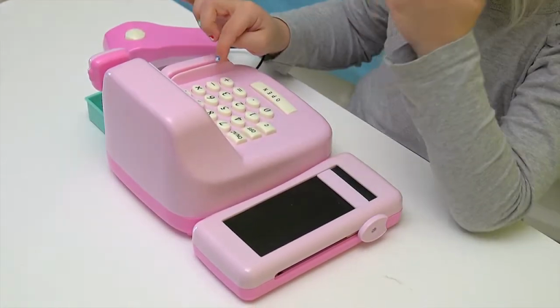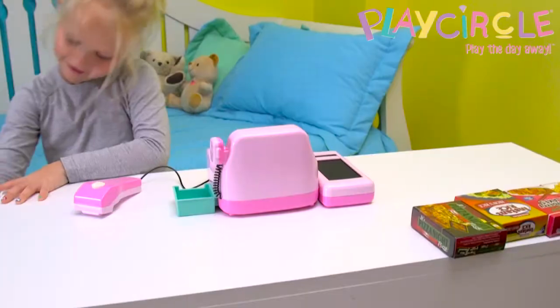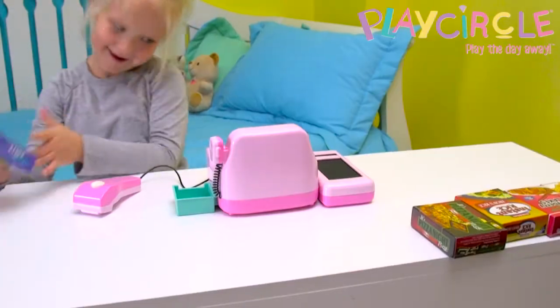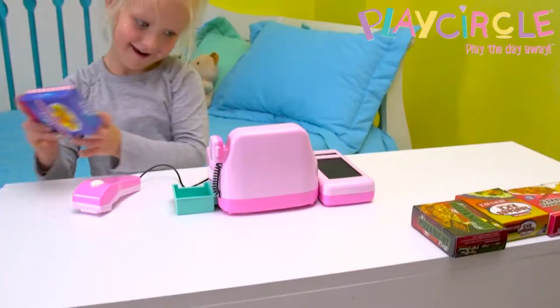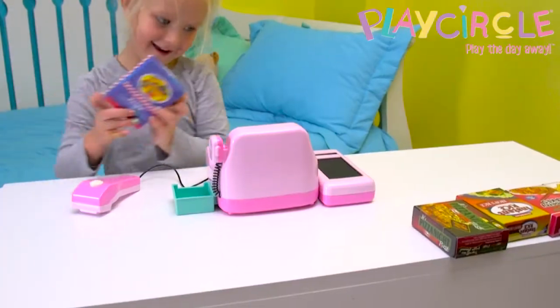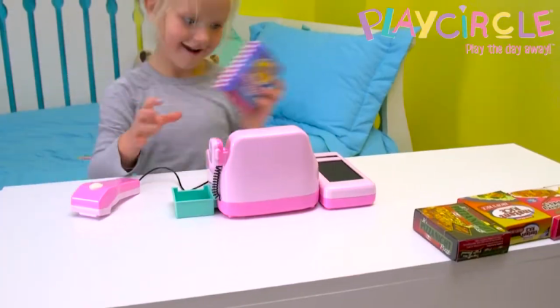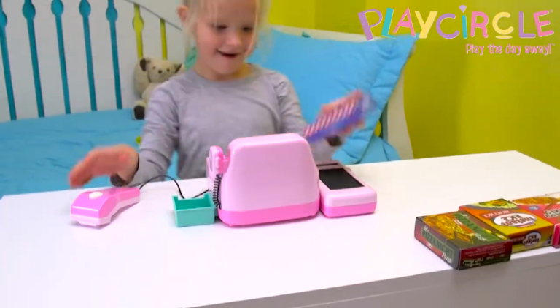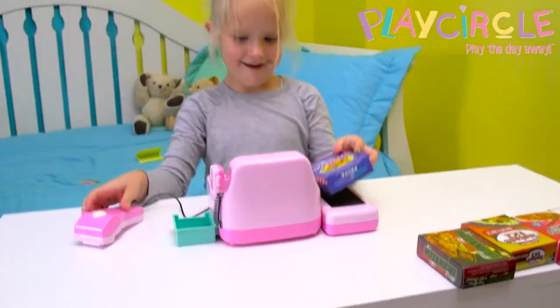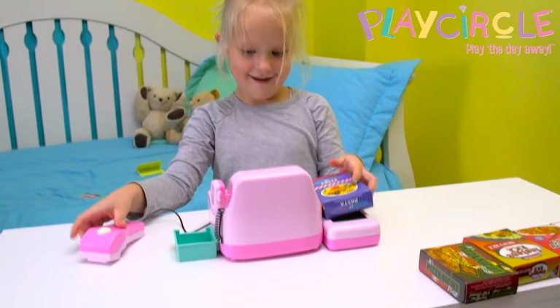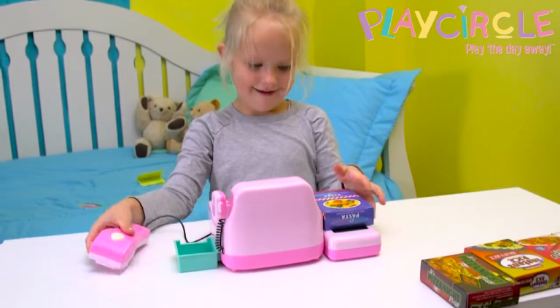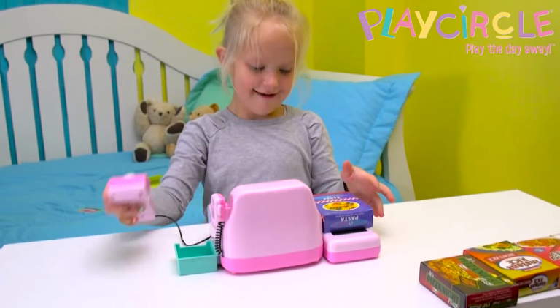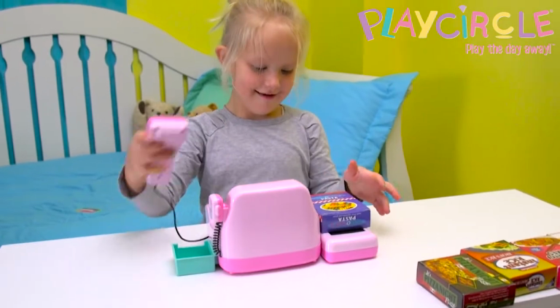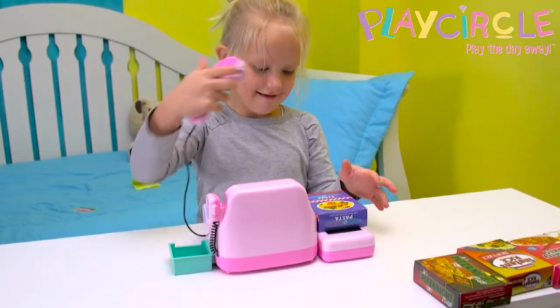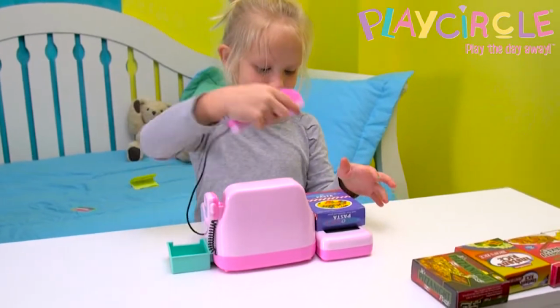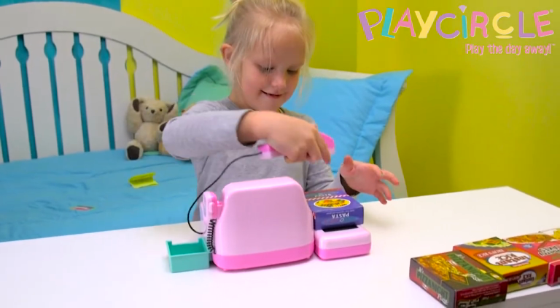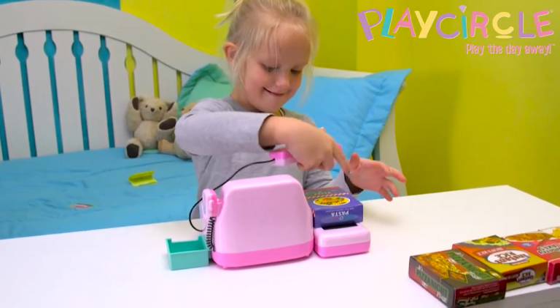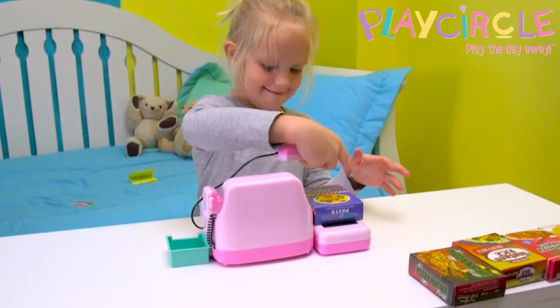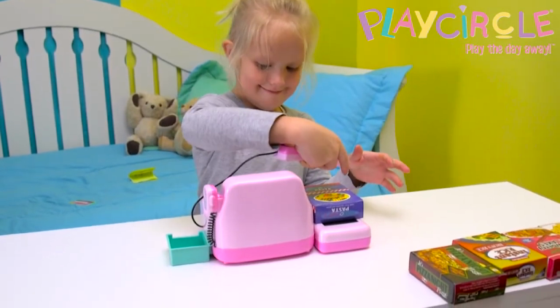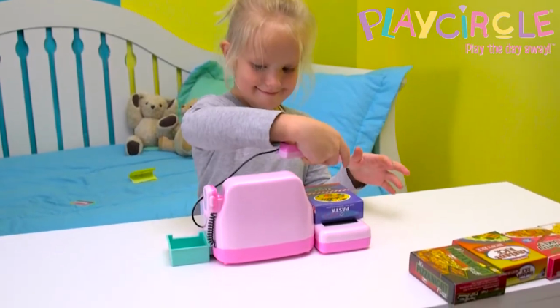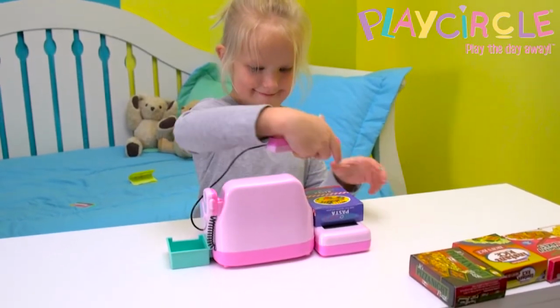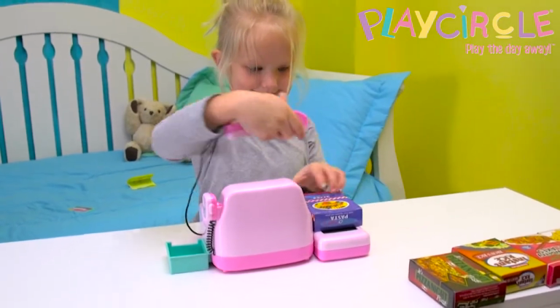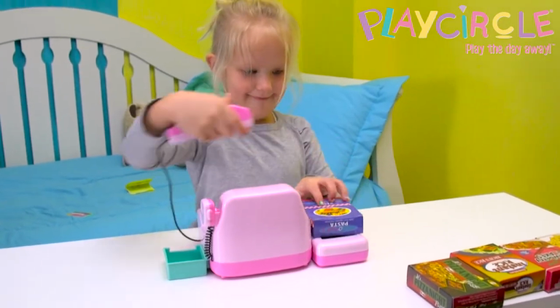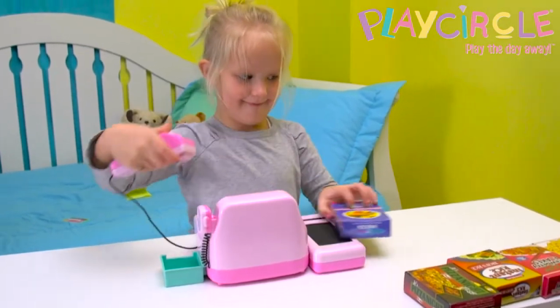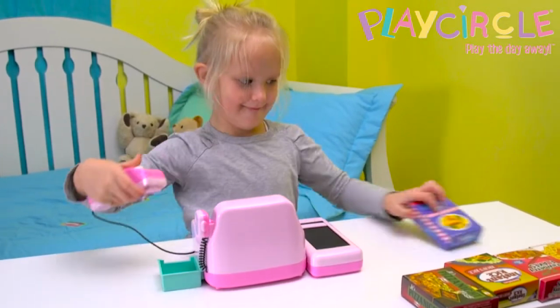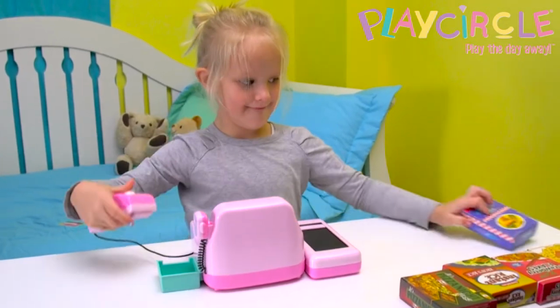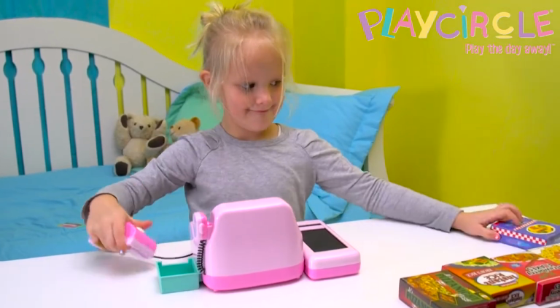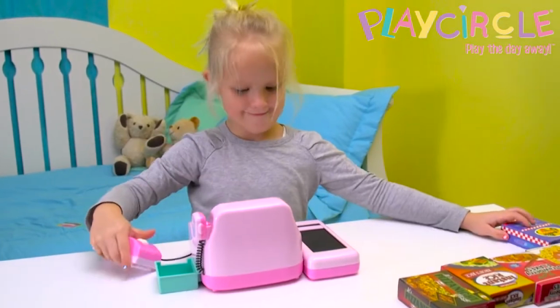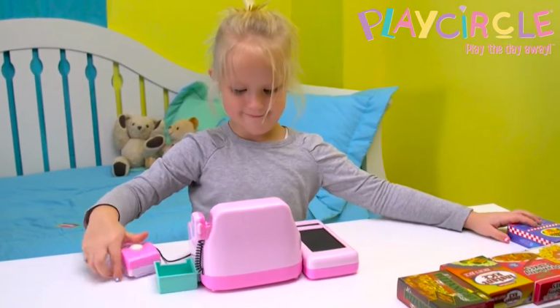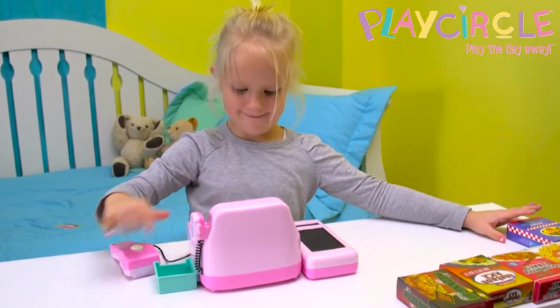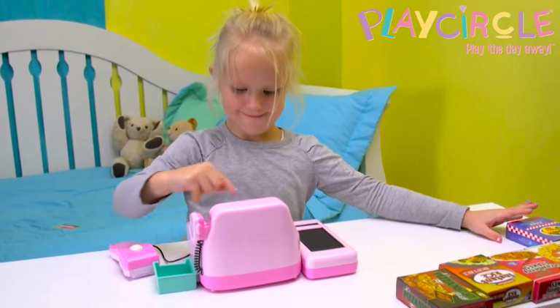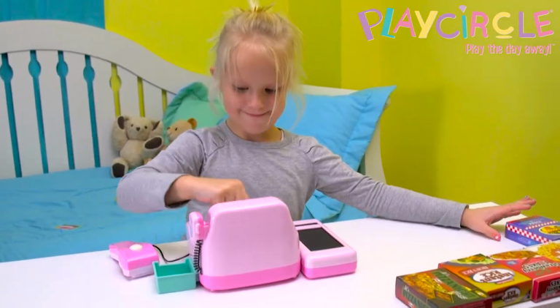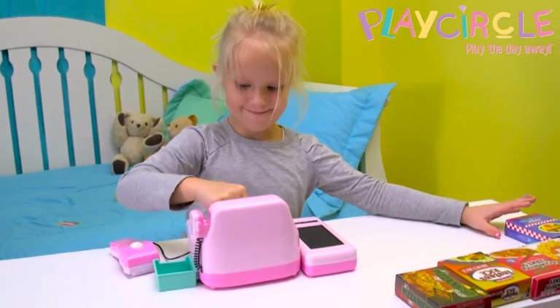Learn about money and responsibilities with the grocery cart and electronic cash register from Play Circle.